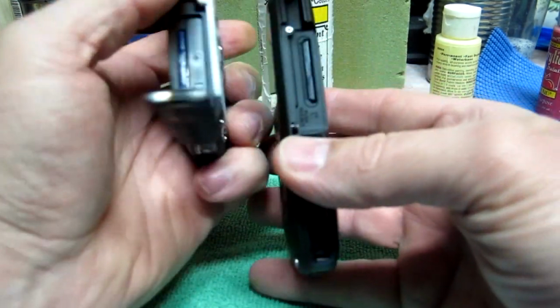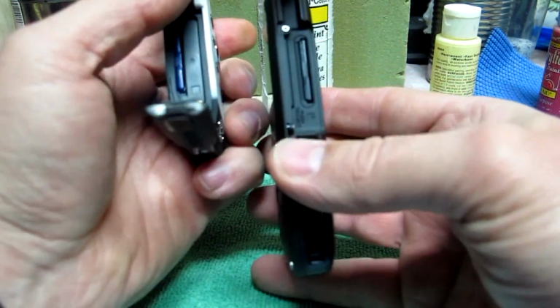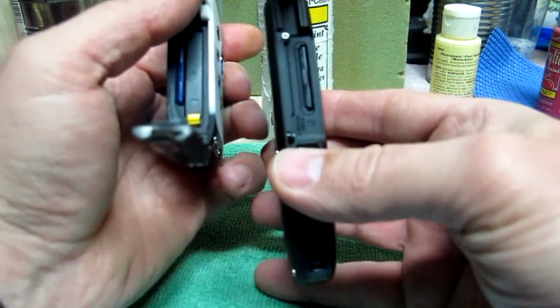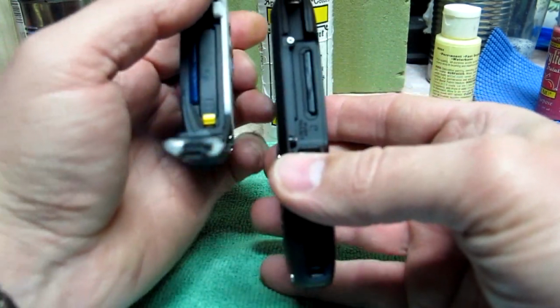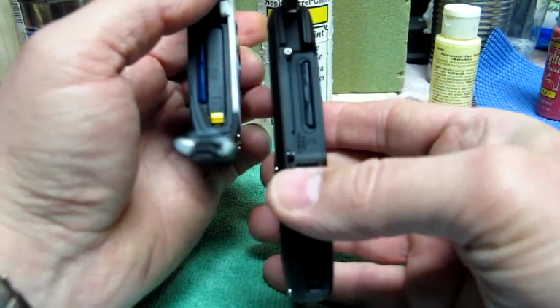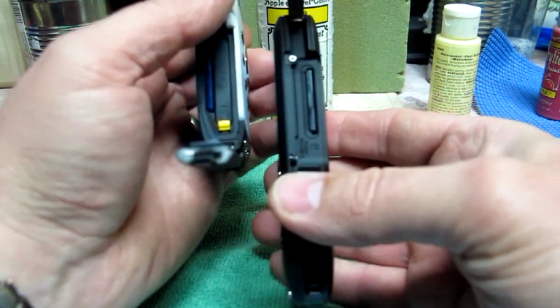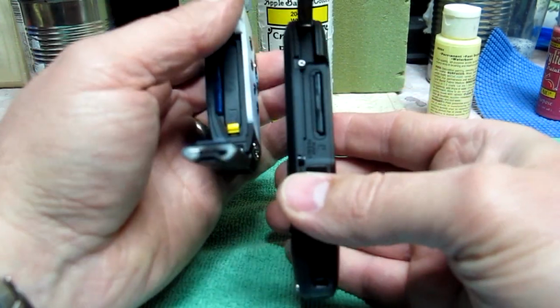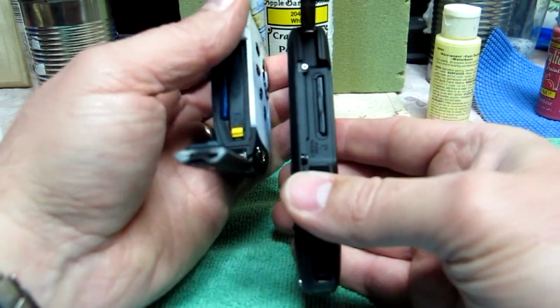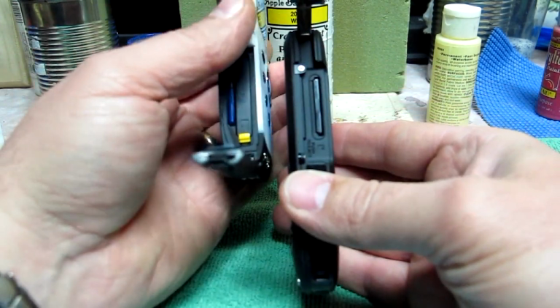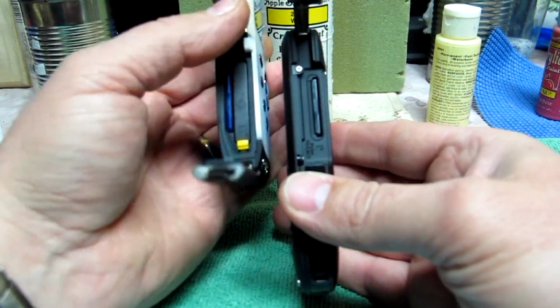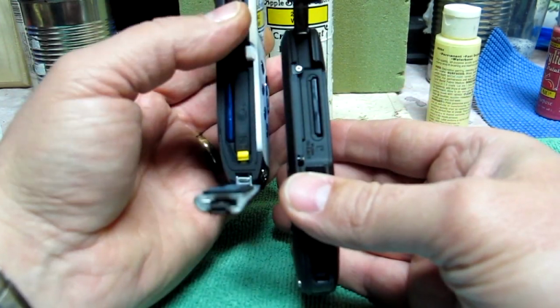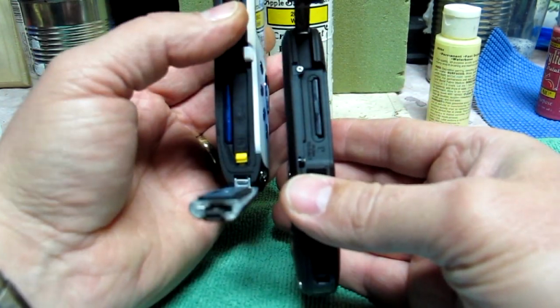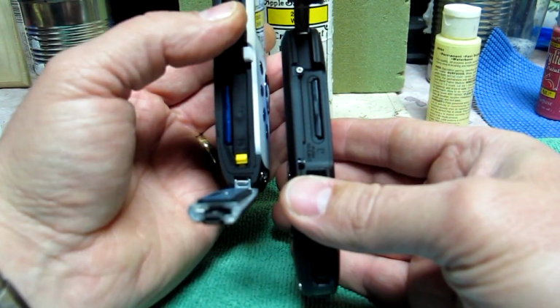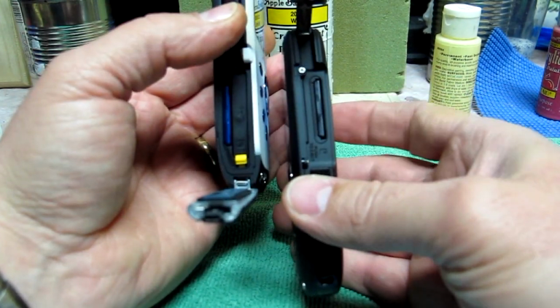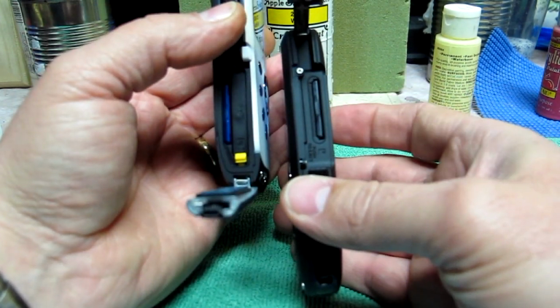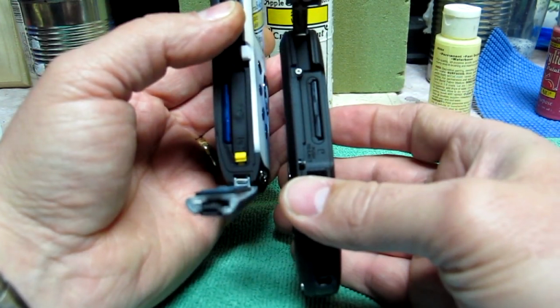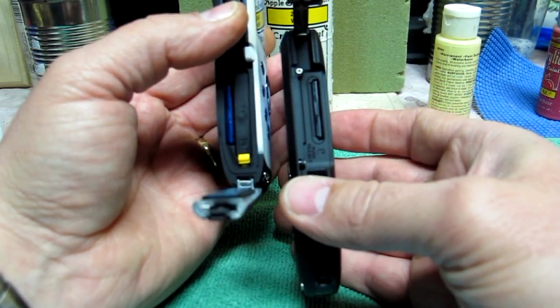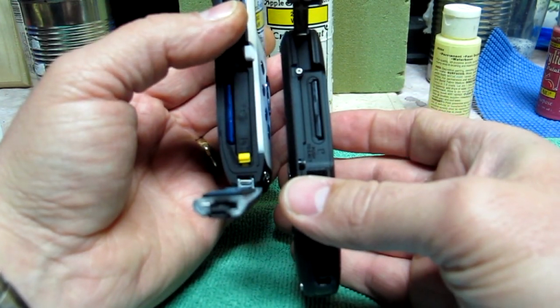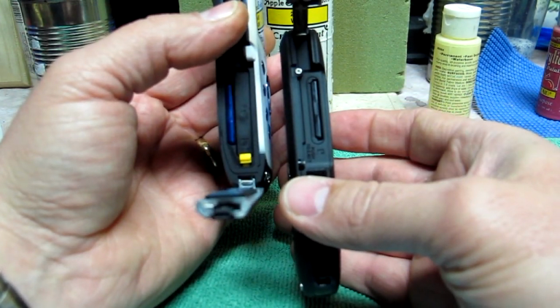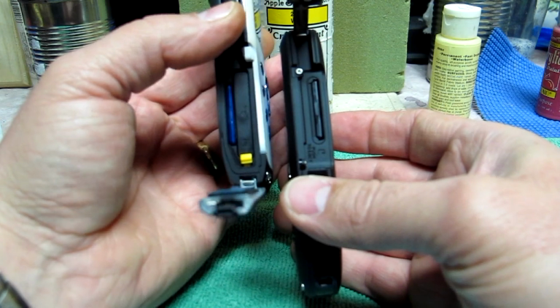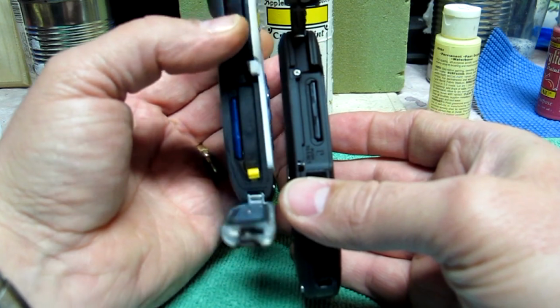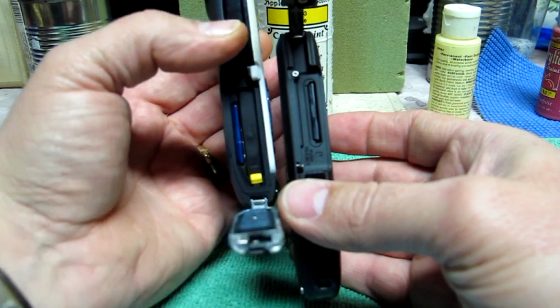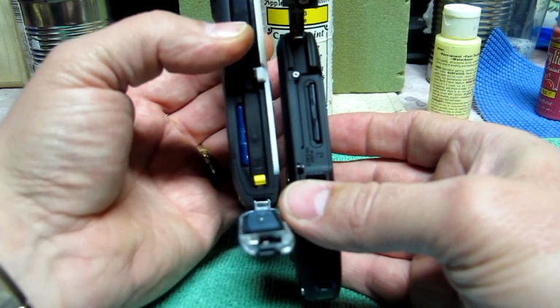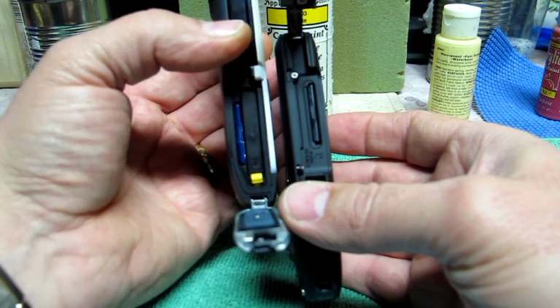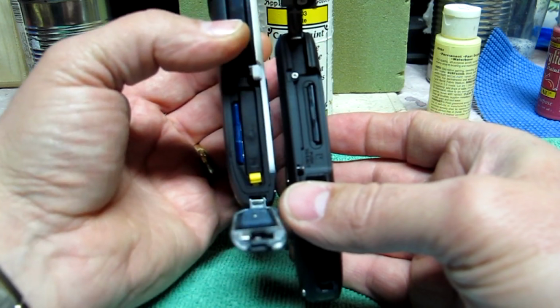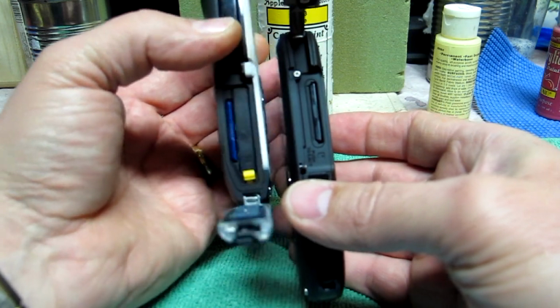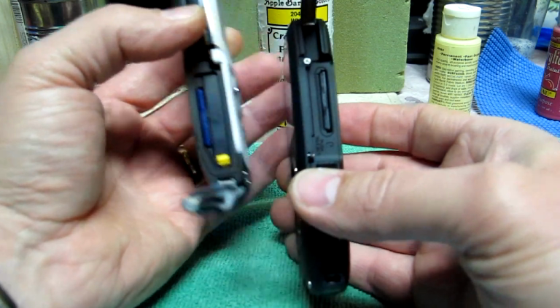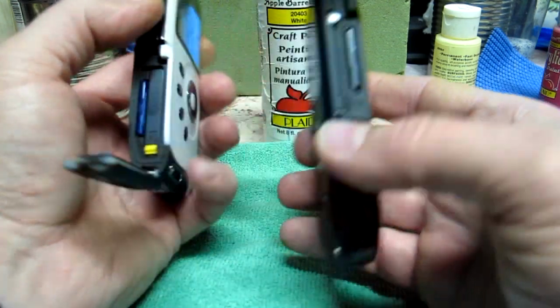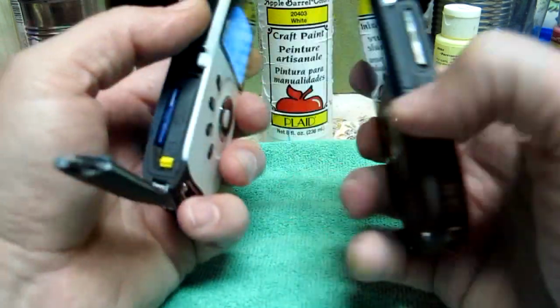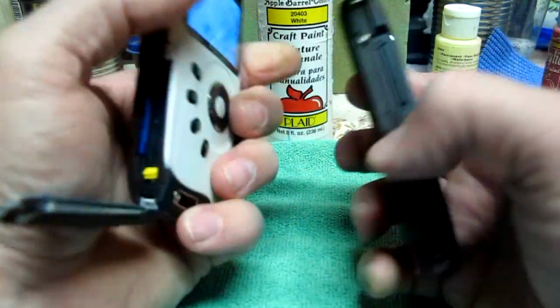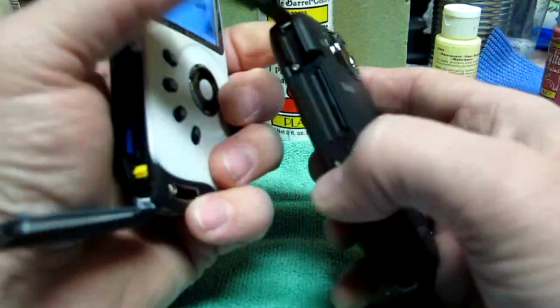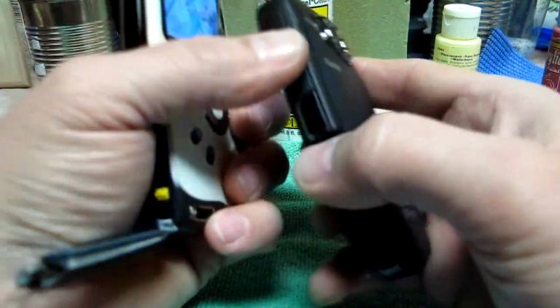This one just has the memory card slot — obviously no replaceable battery like the ZX3 did.